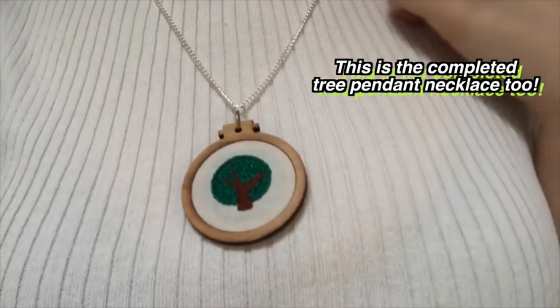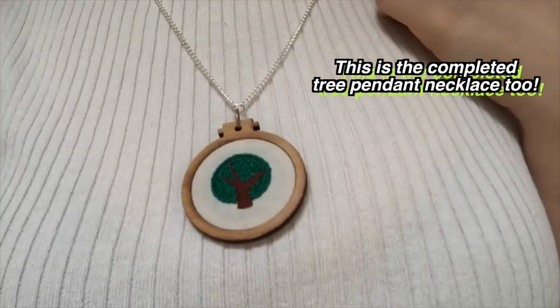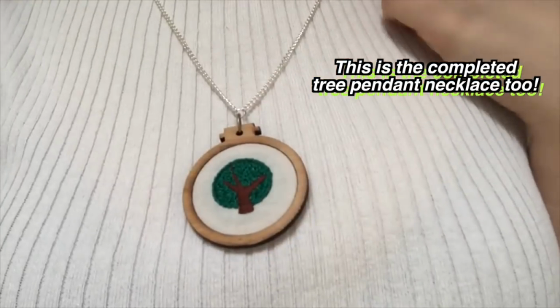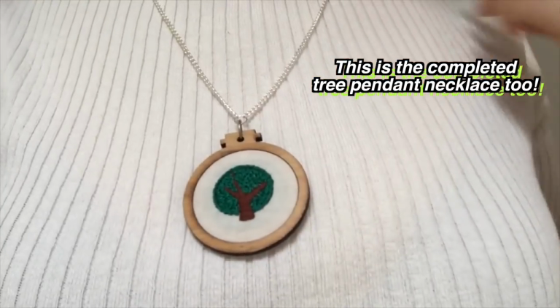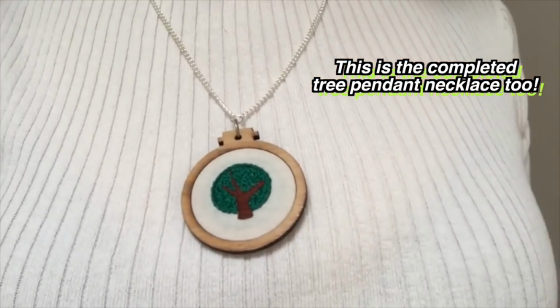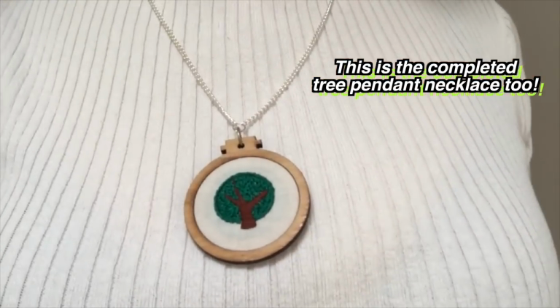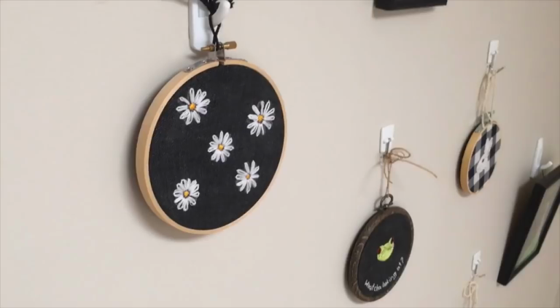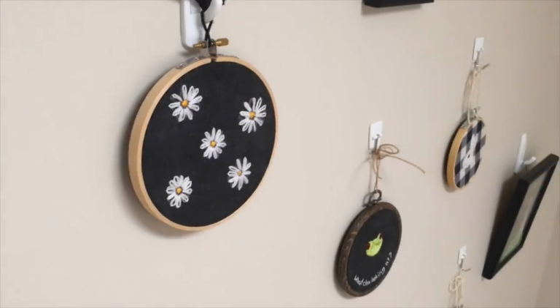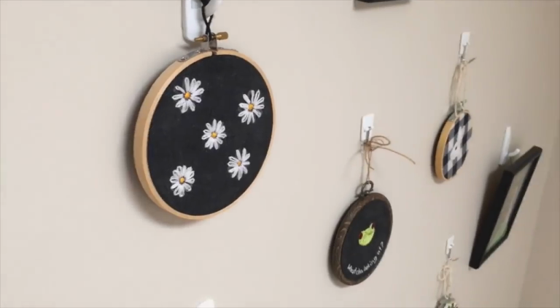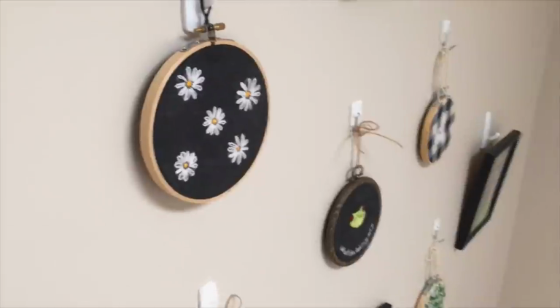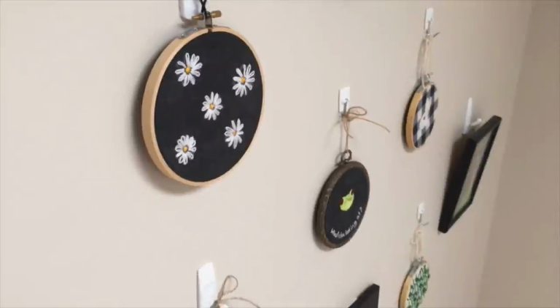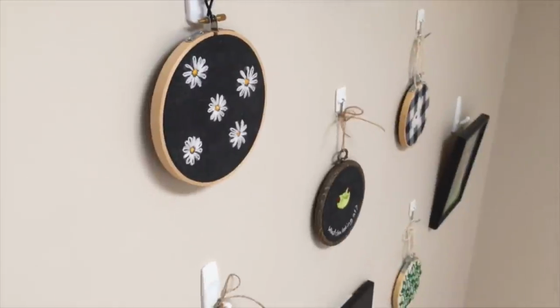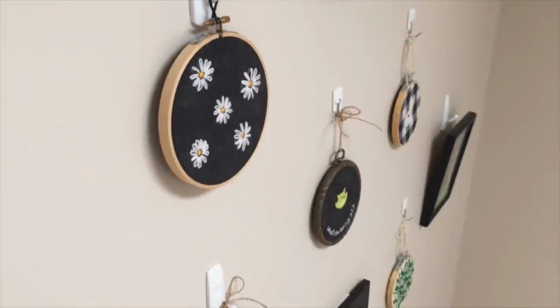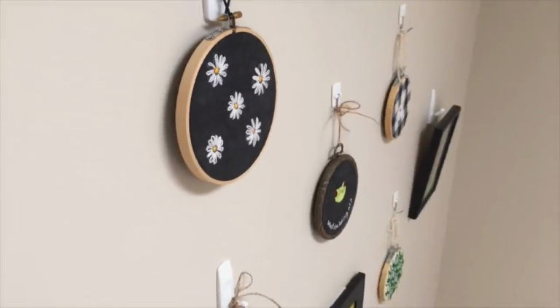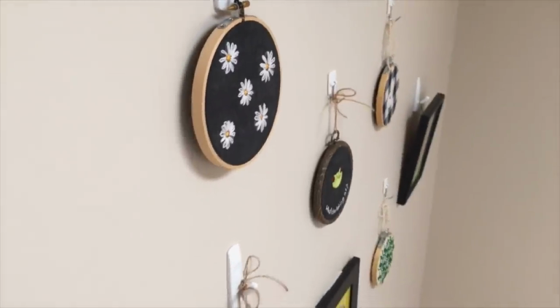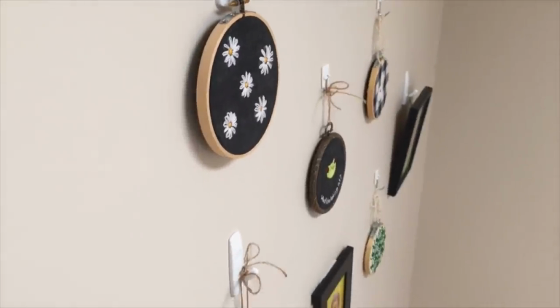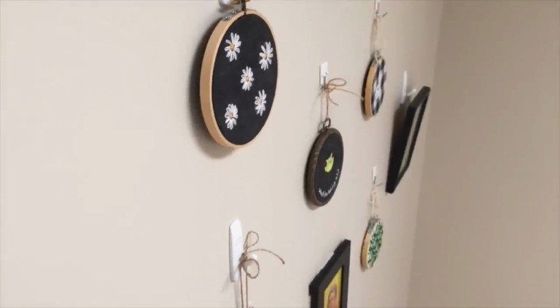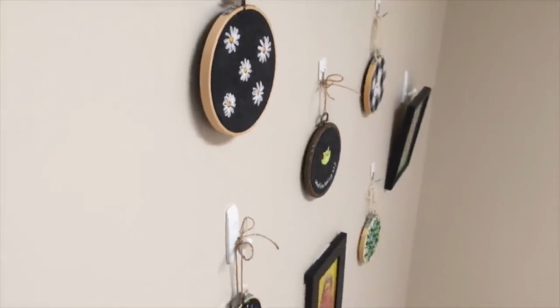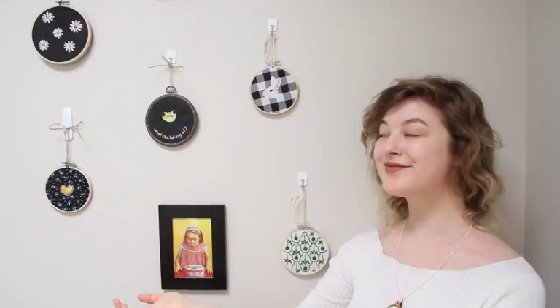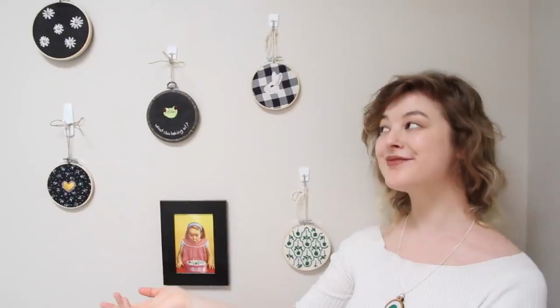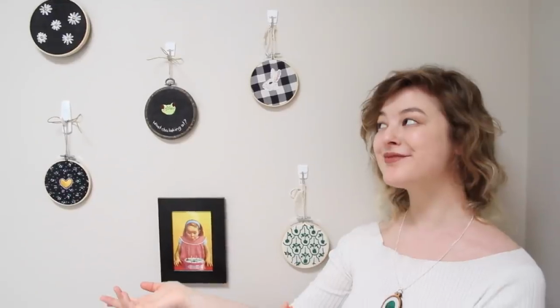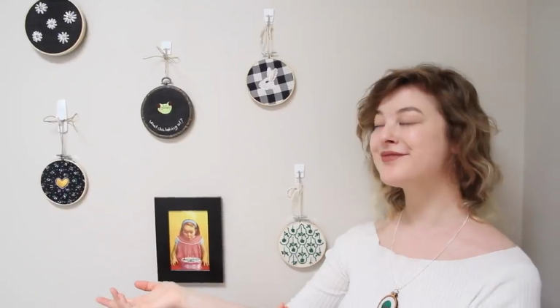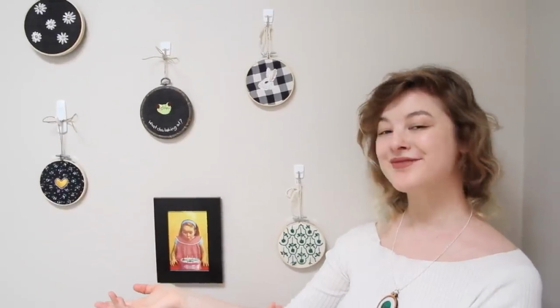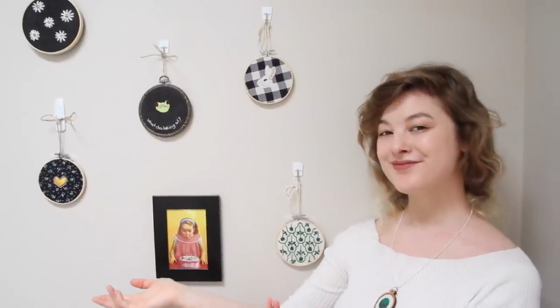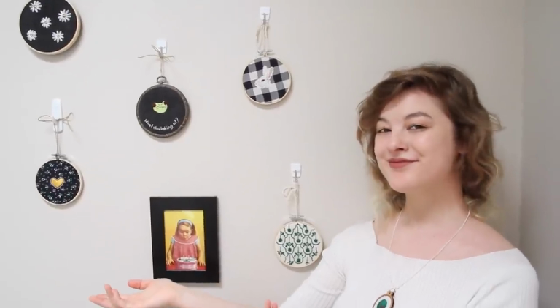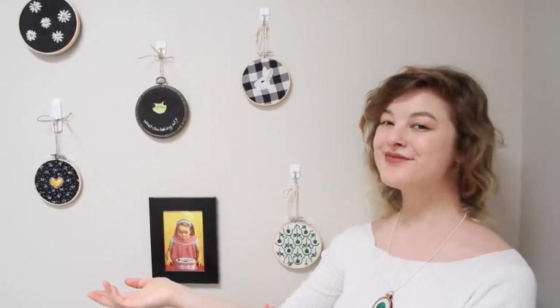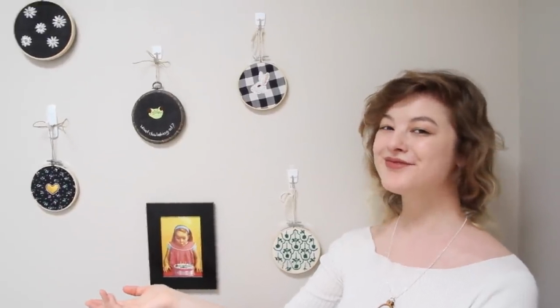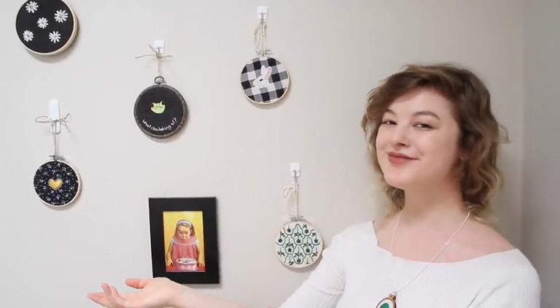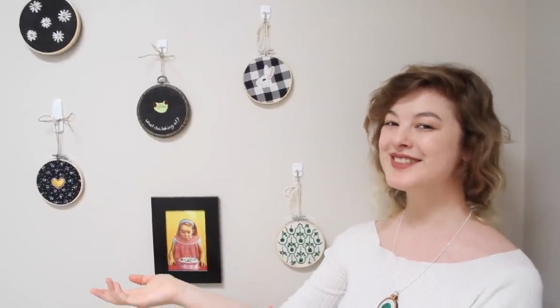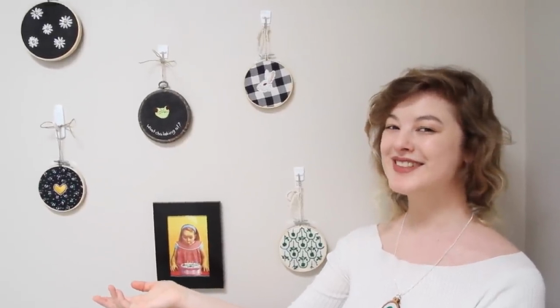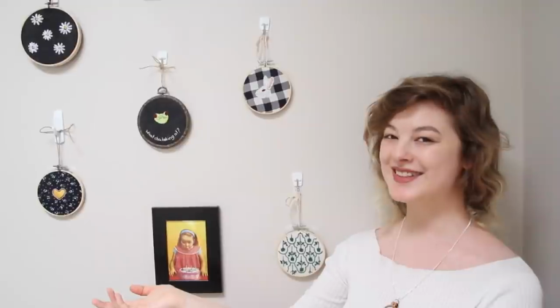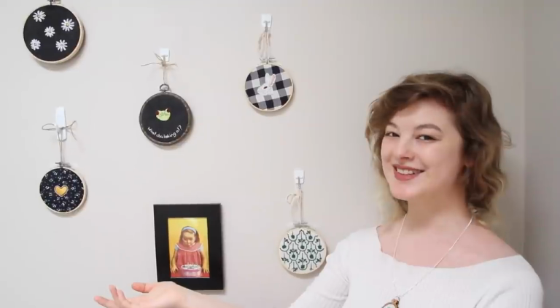Thanks for watching, stay tuned for part 4 of this scrap-busting mini-series, and I'll see you all next time. Bye!